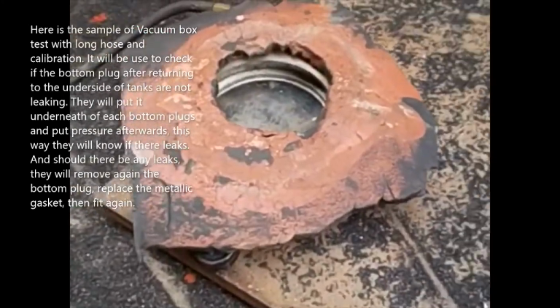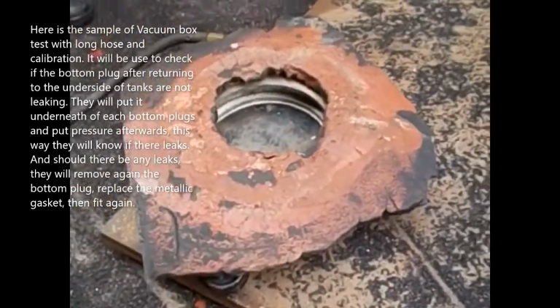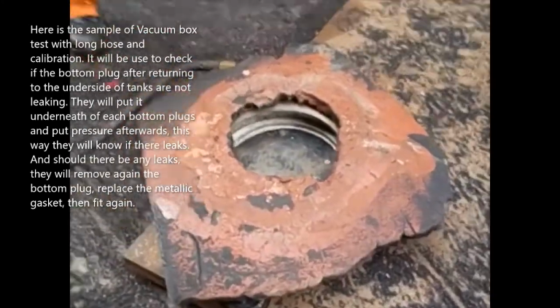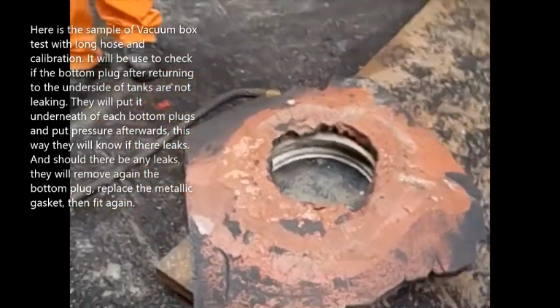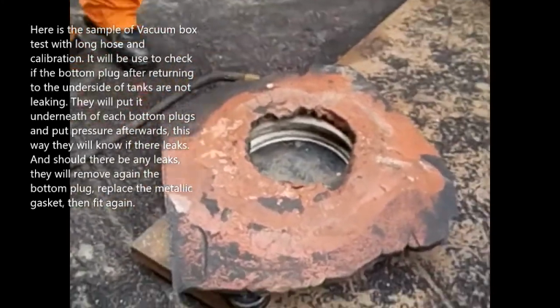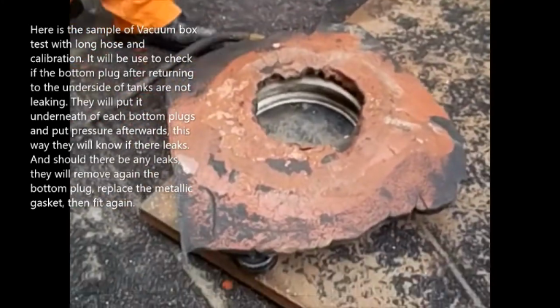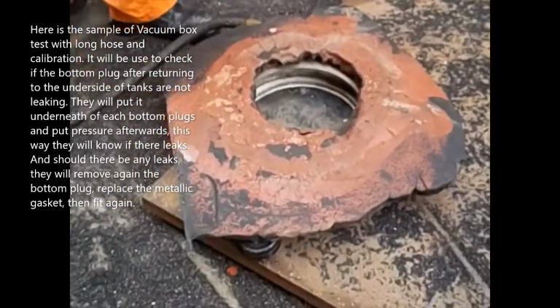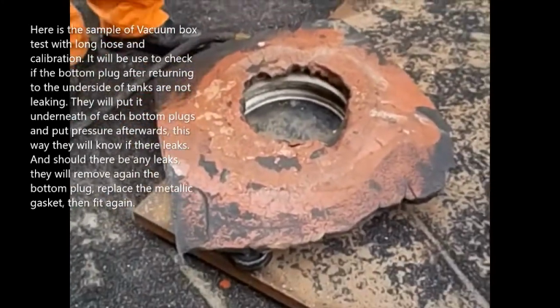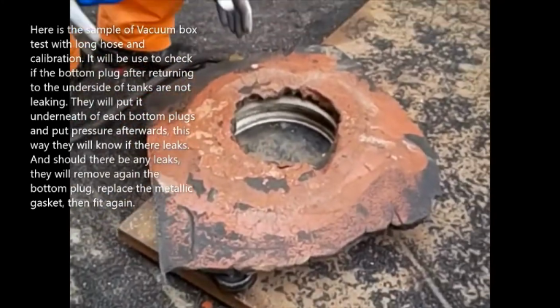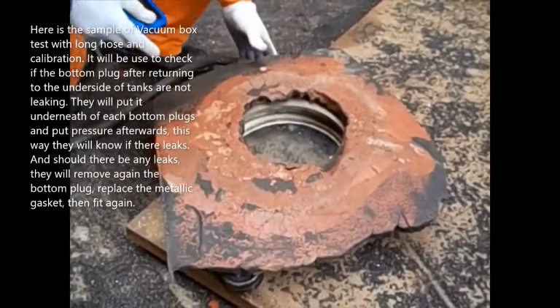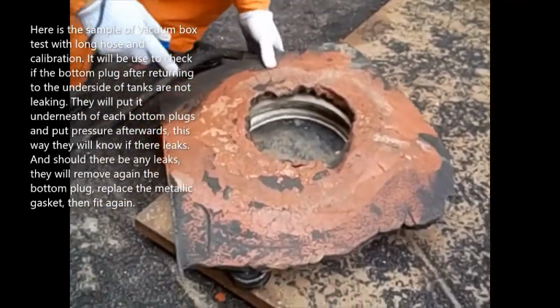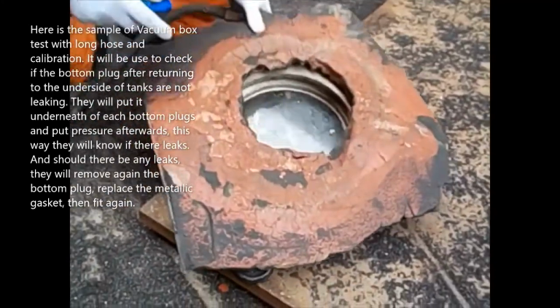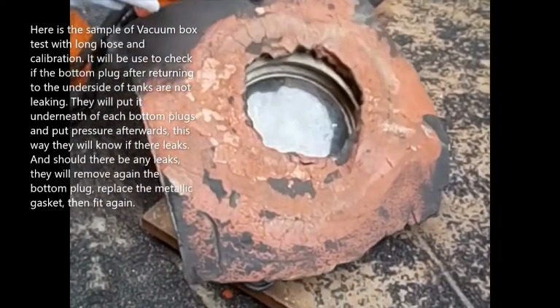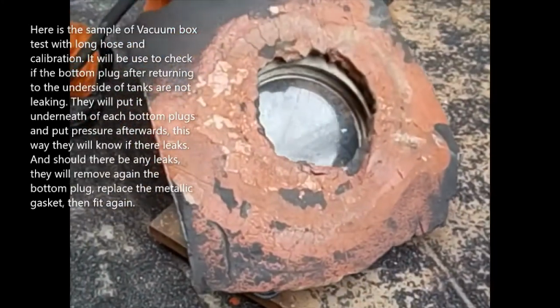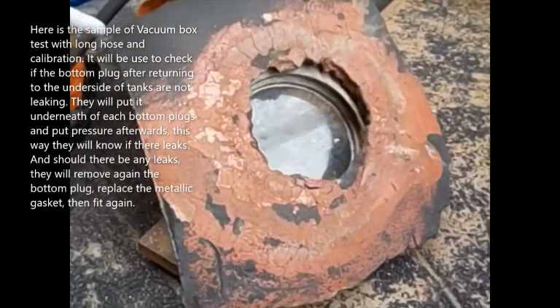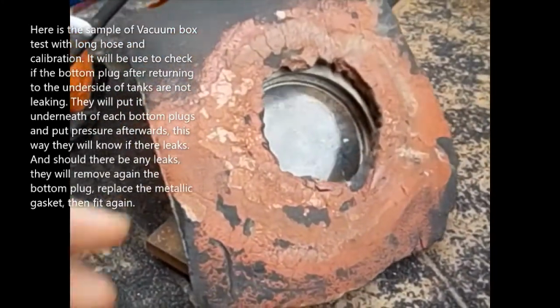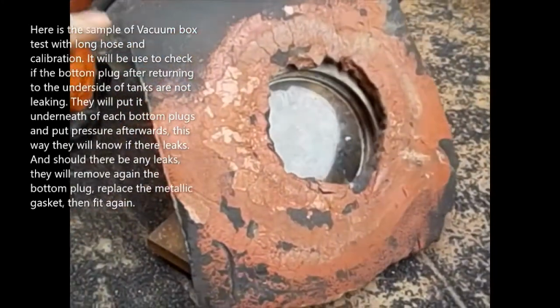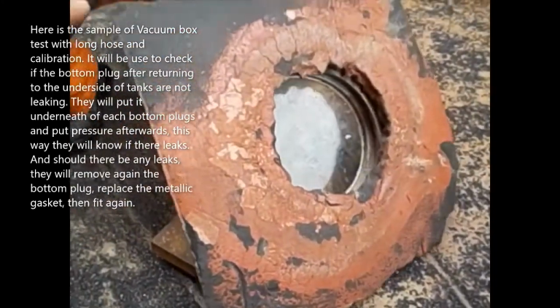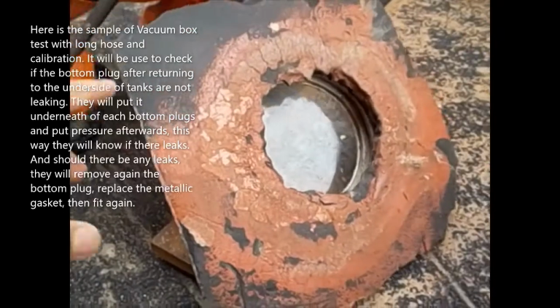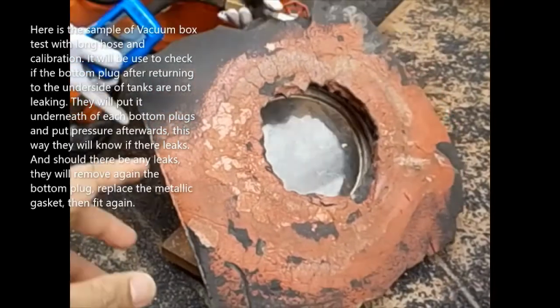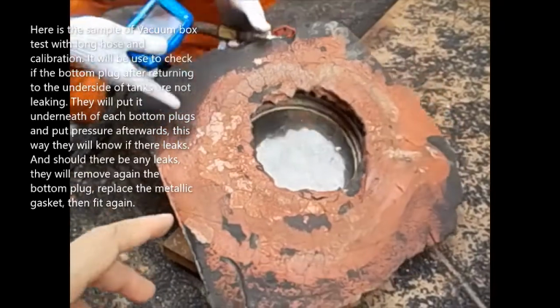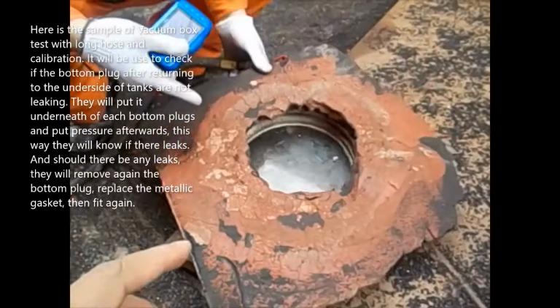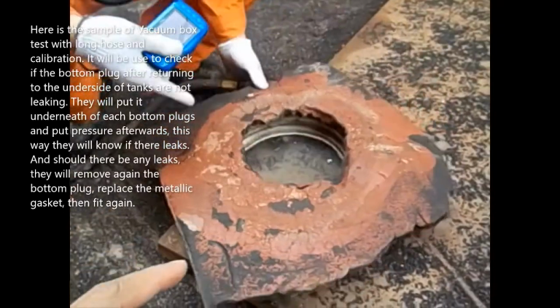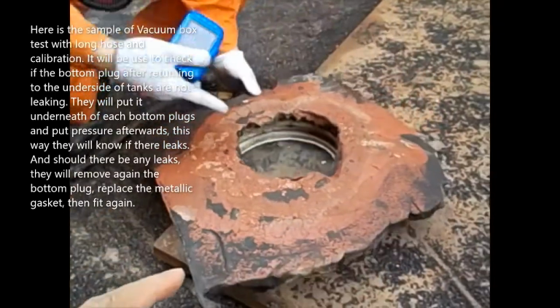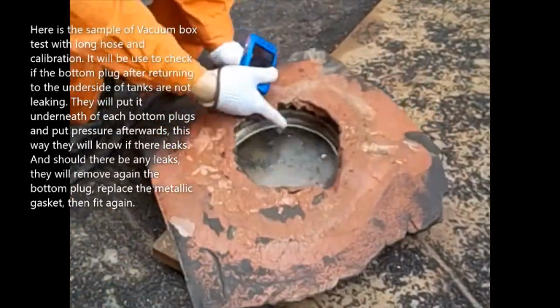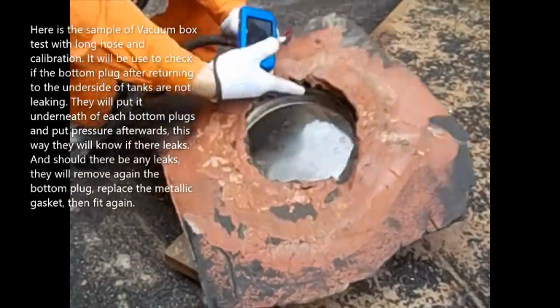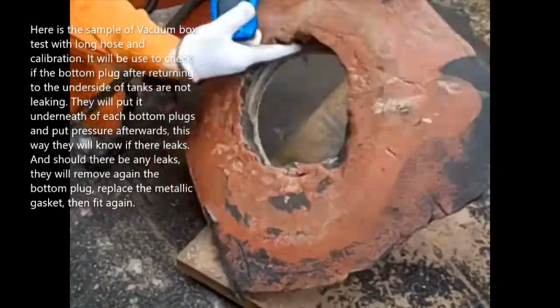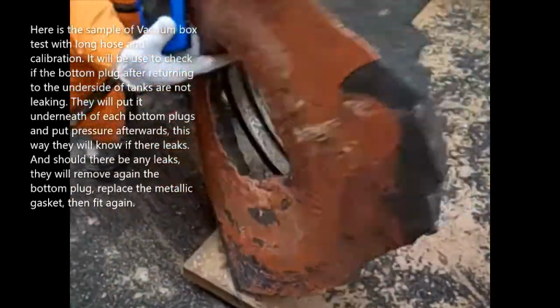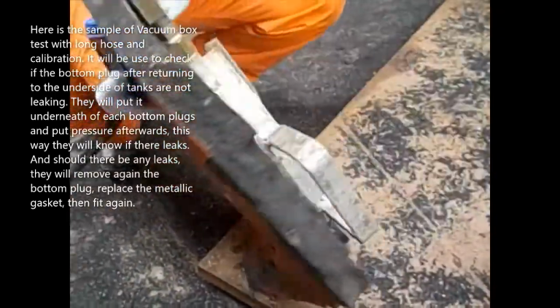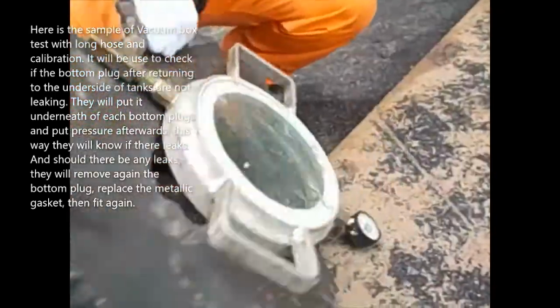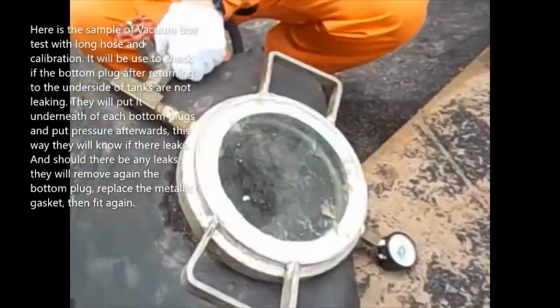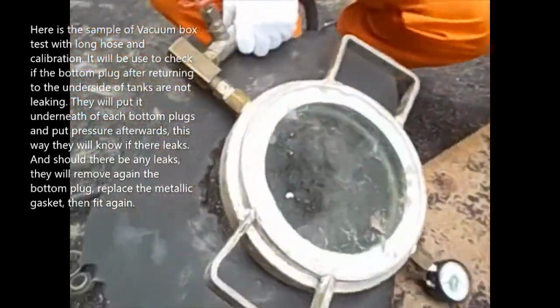Should there be any leaks, they will remove the bottom plug again and replace the metallic gasket, then fit it again.